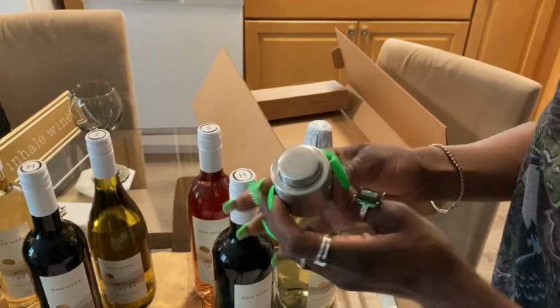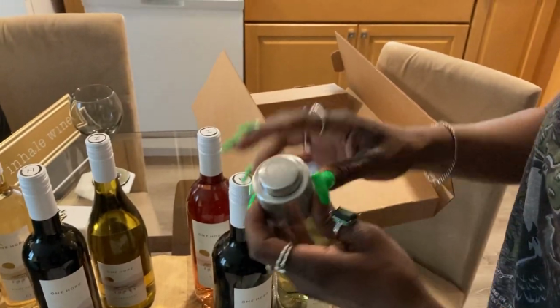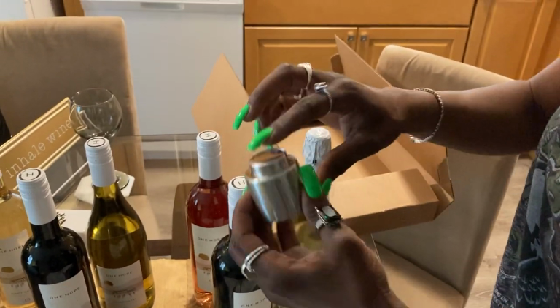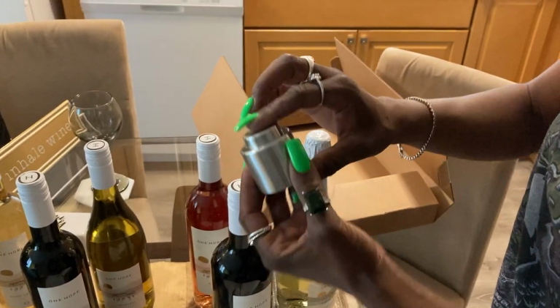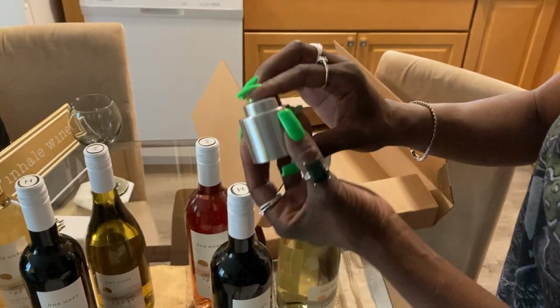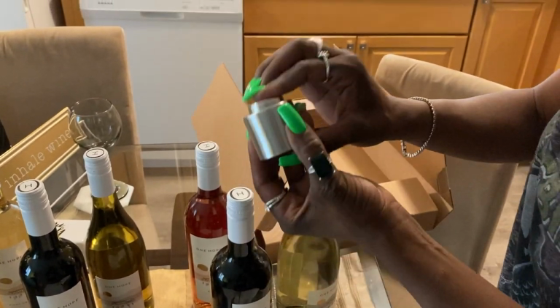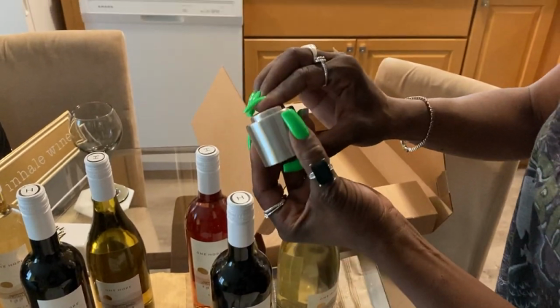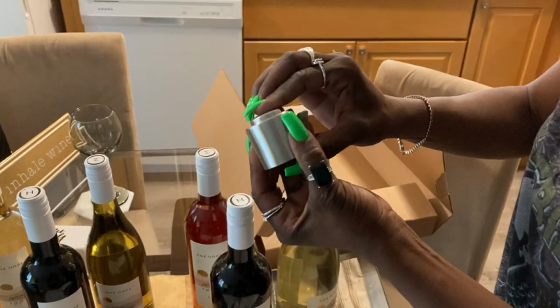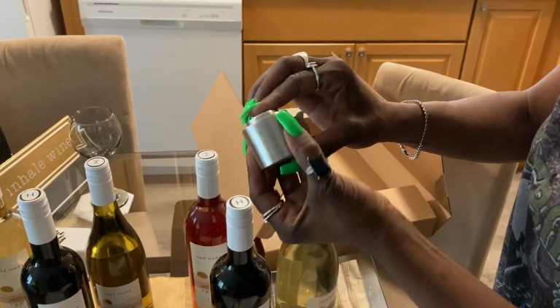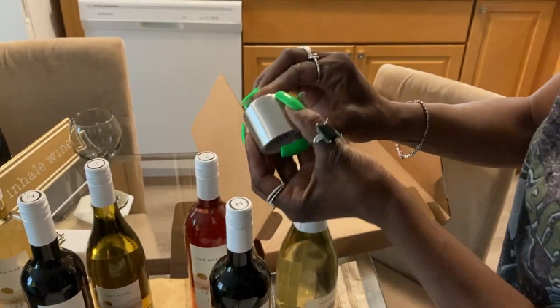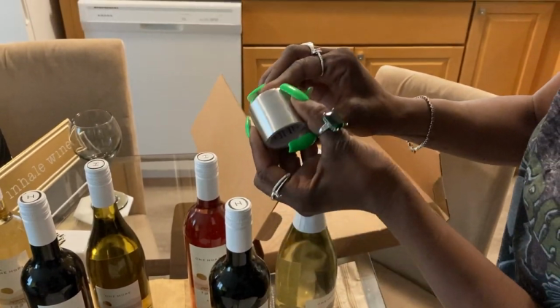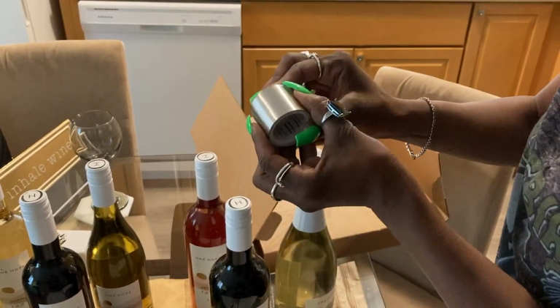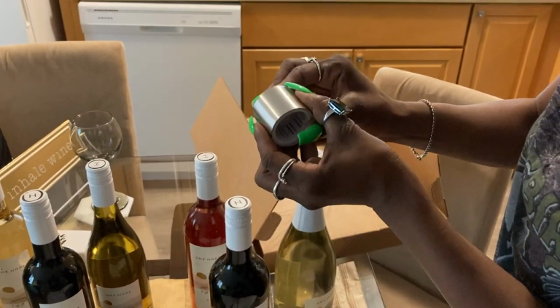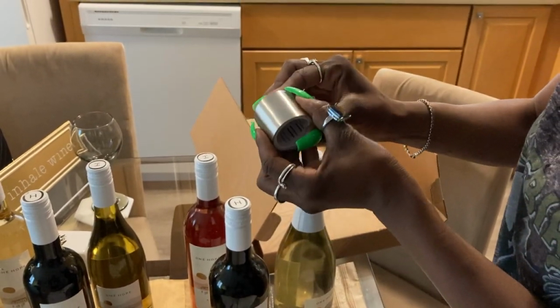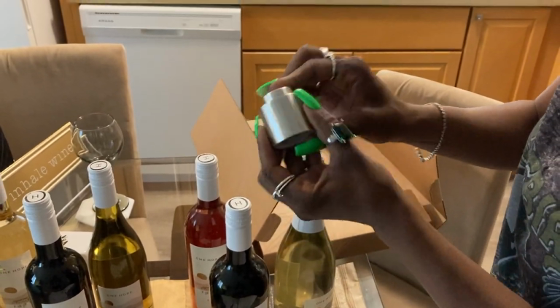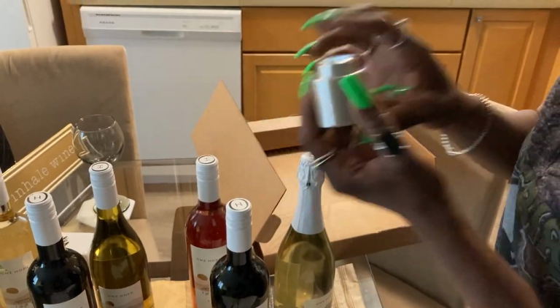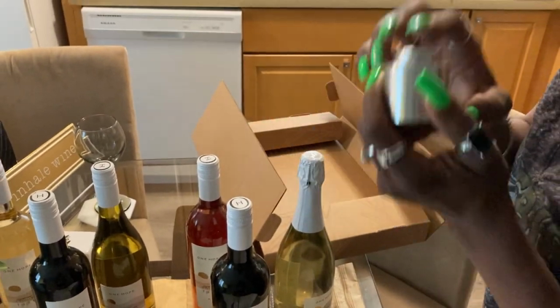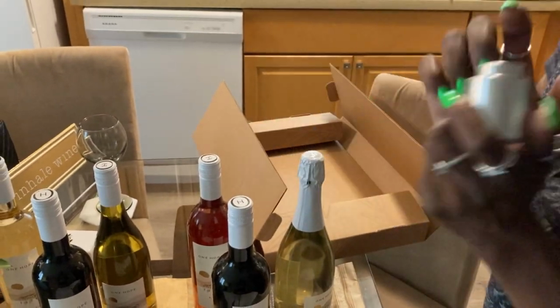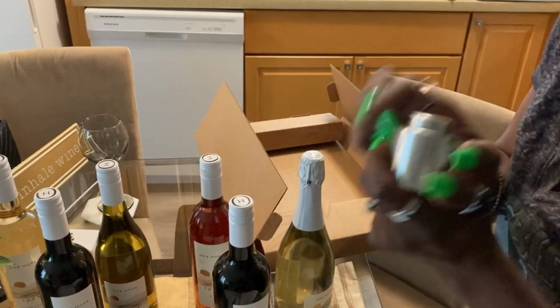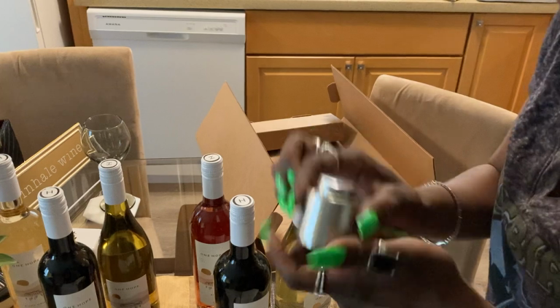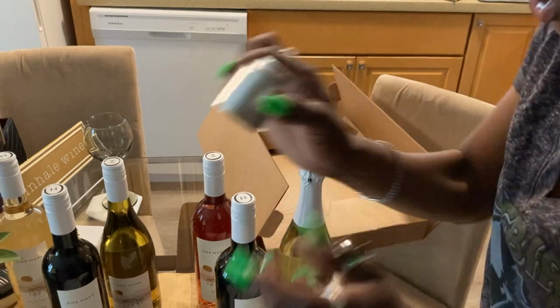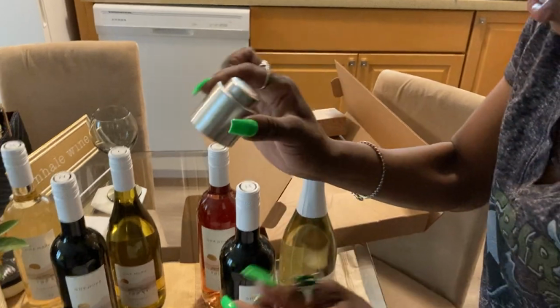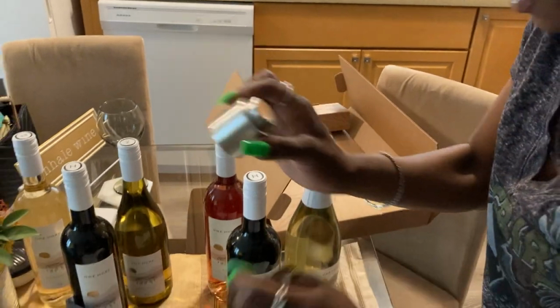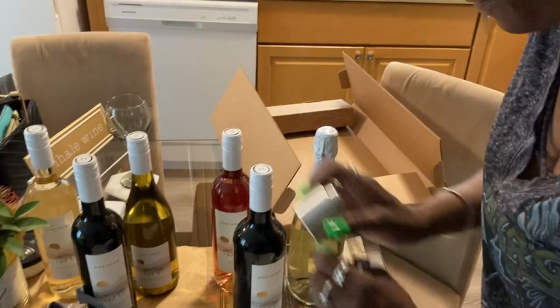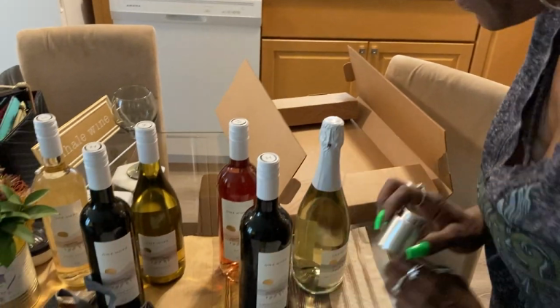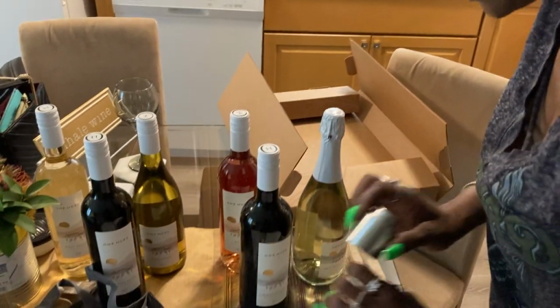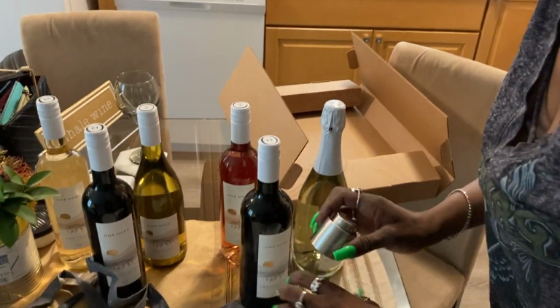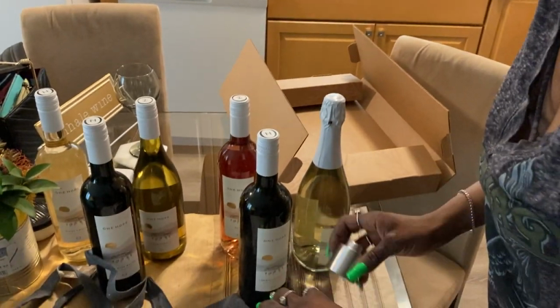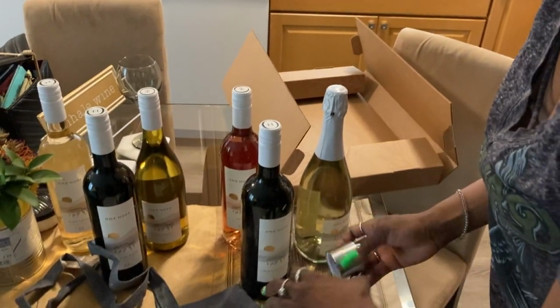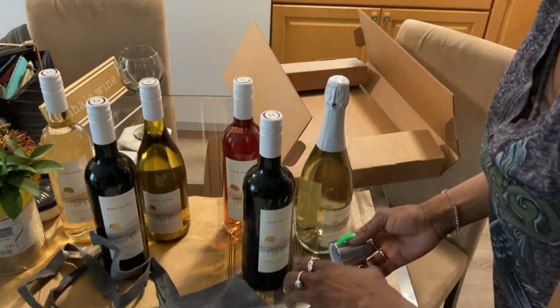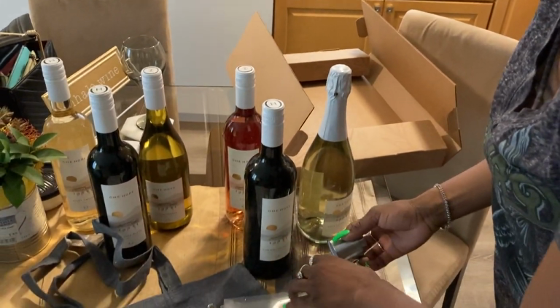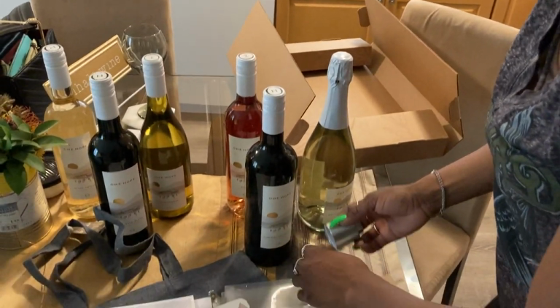You just put it on, press the button, and it closes. And these kinds keep everything fresh.